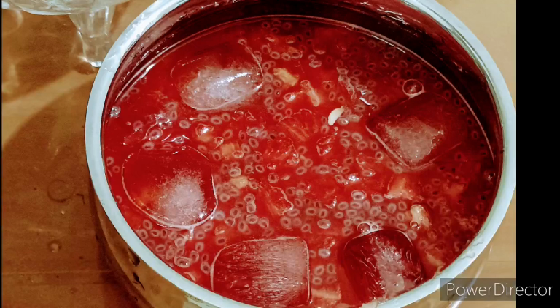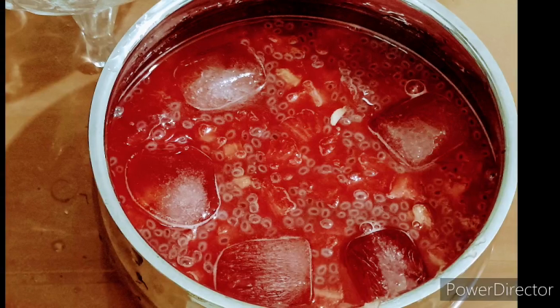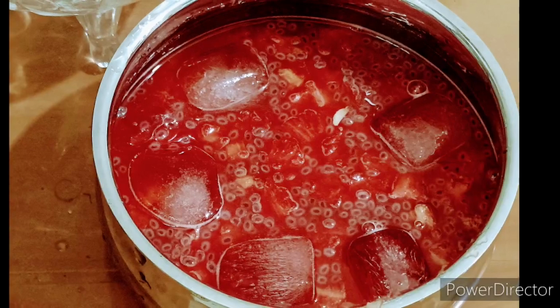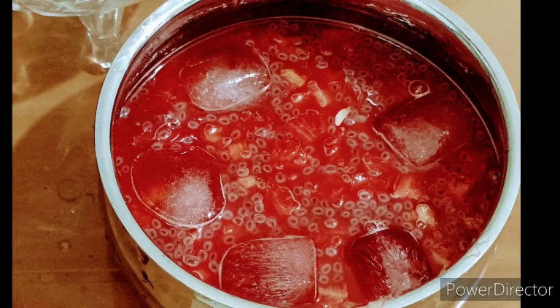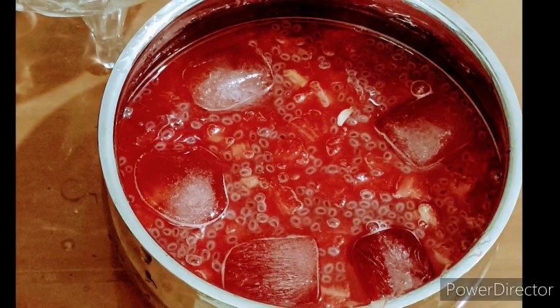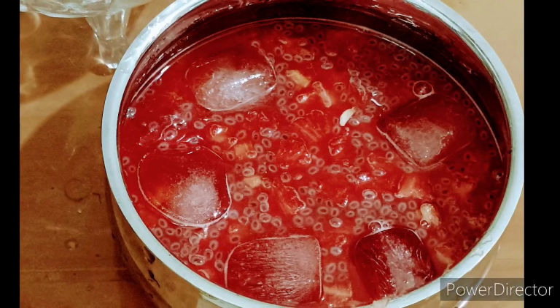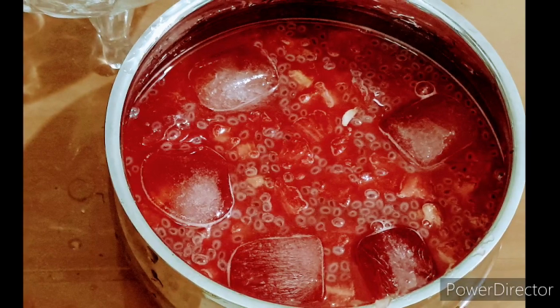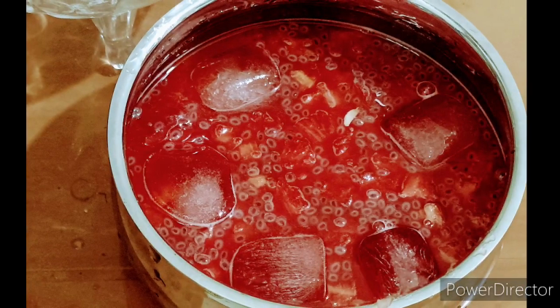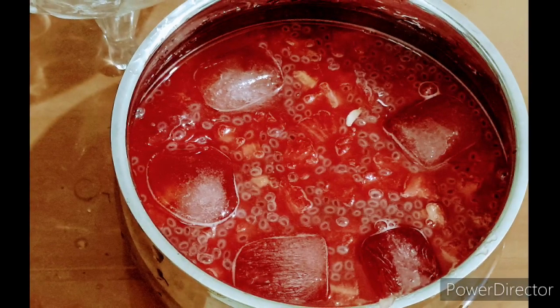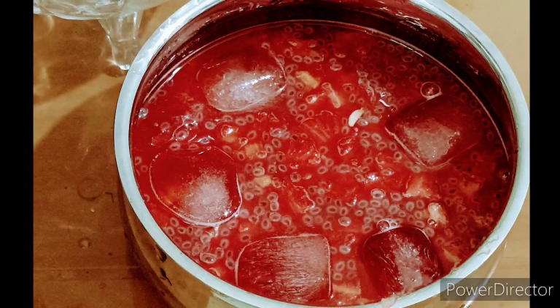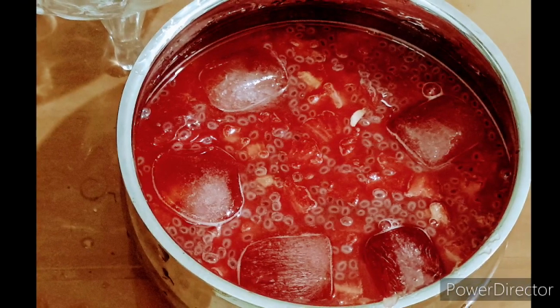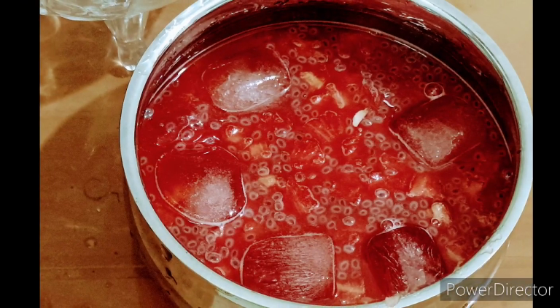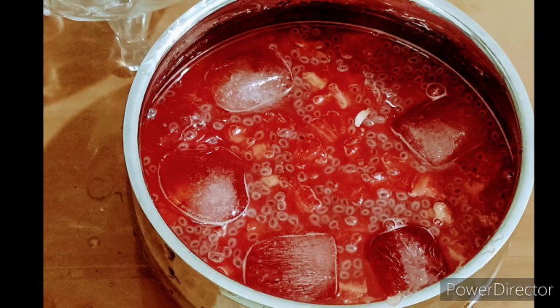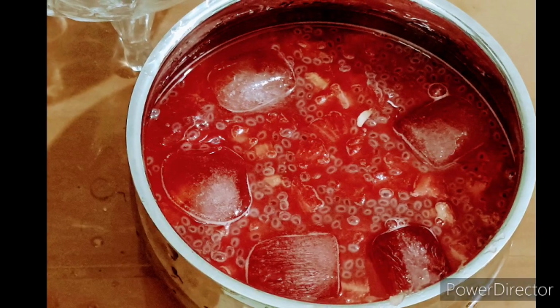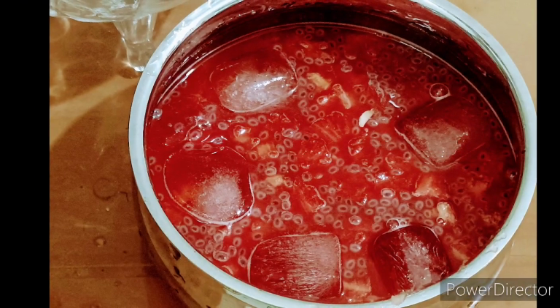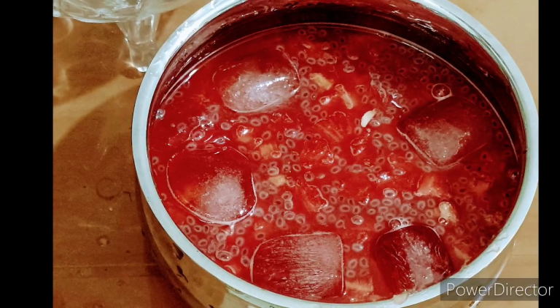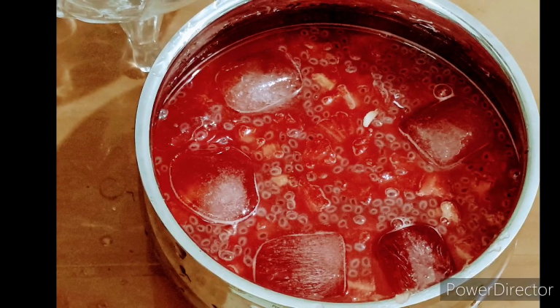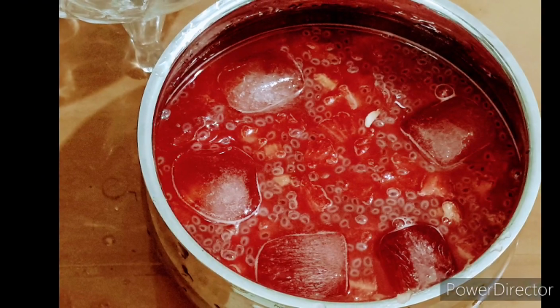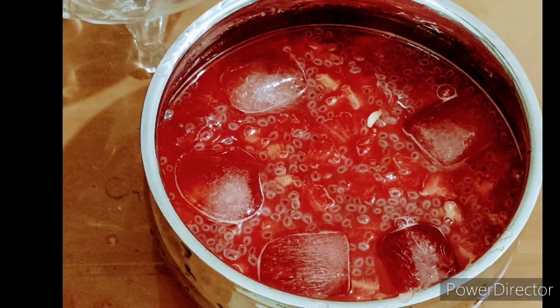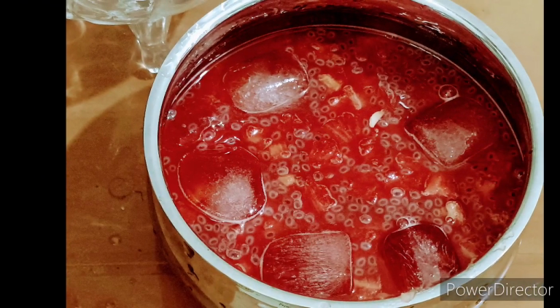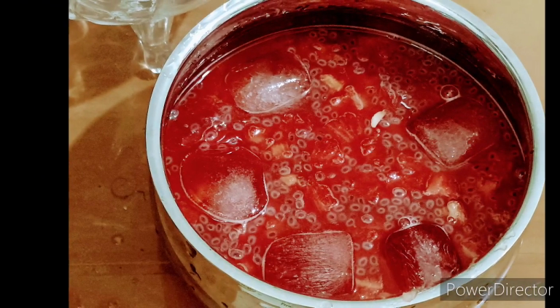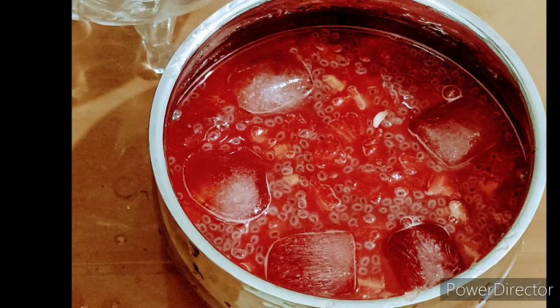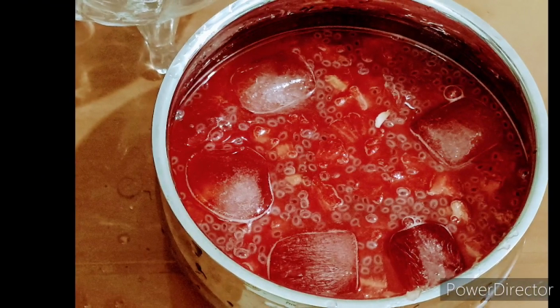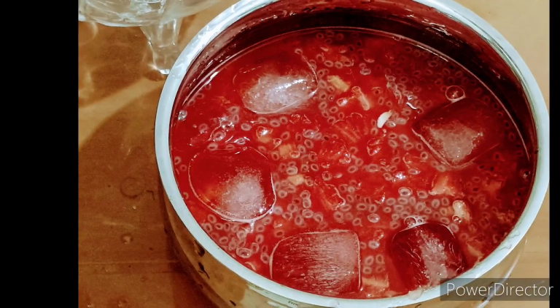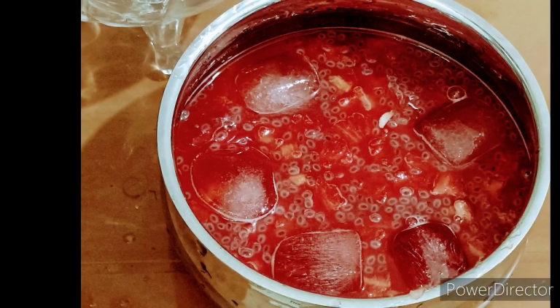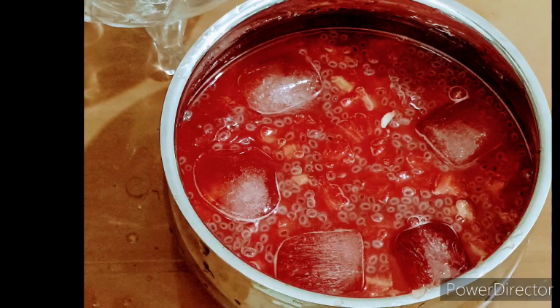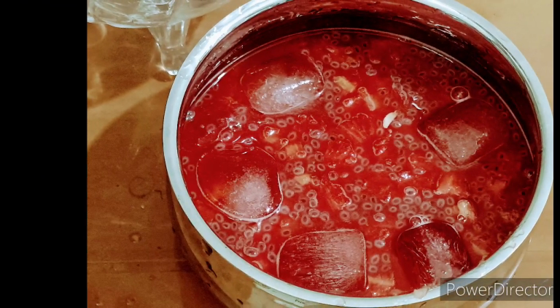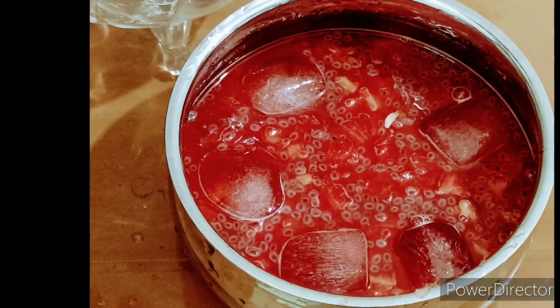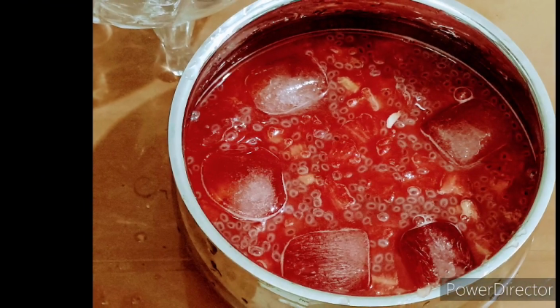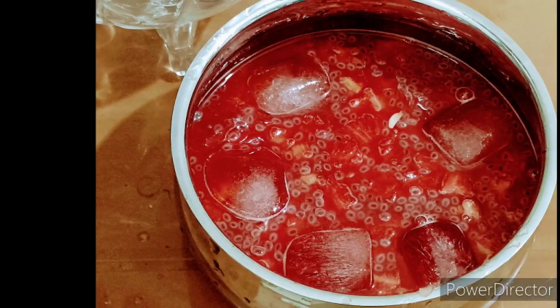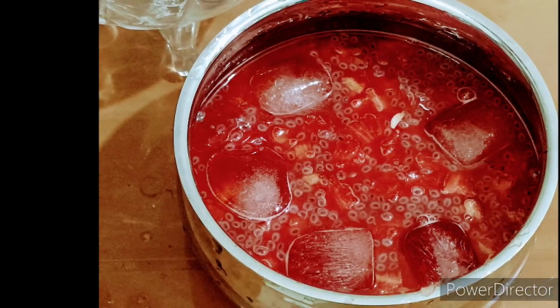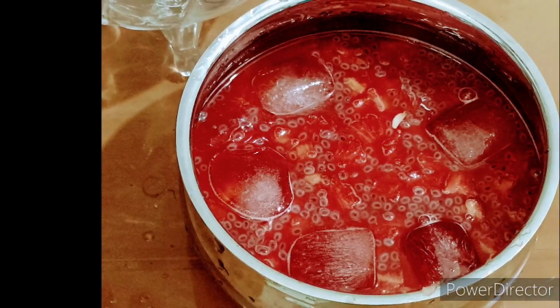Hi friends, welcome to my channel. This is a watermelon recipe — easier and faster.